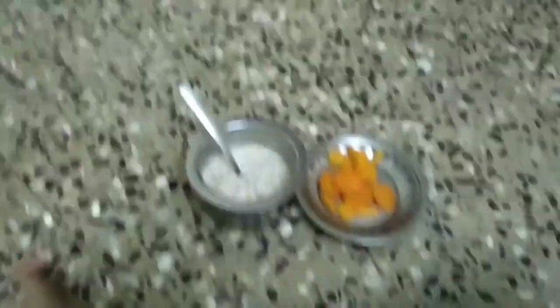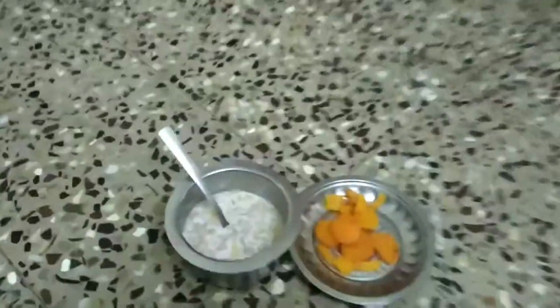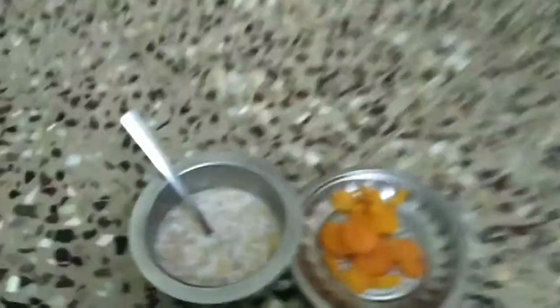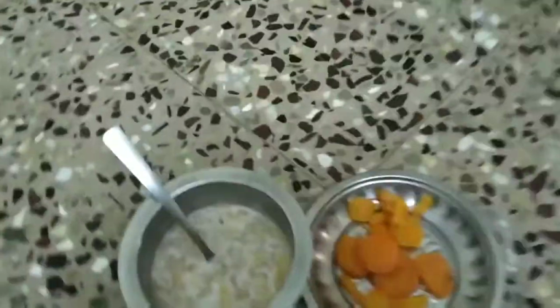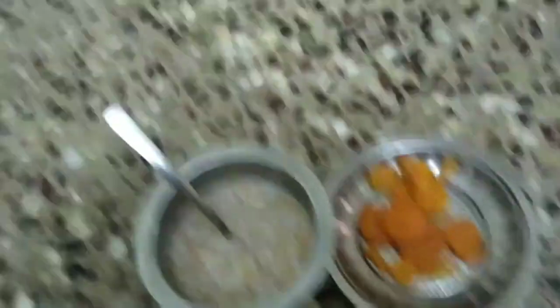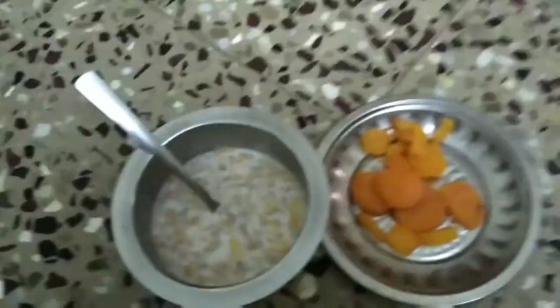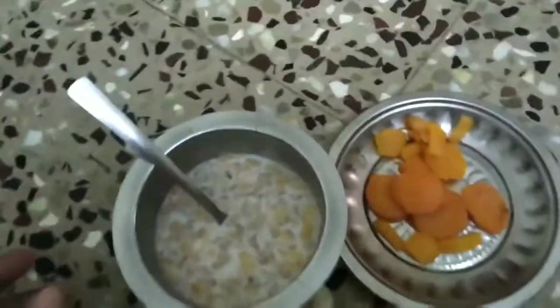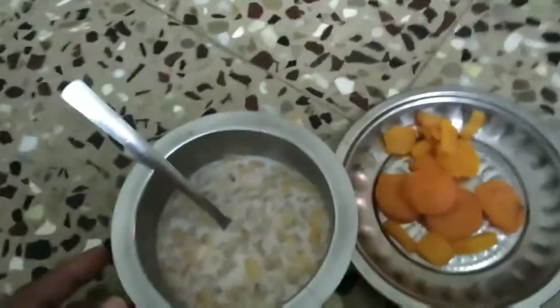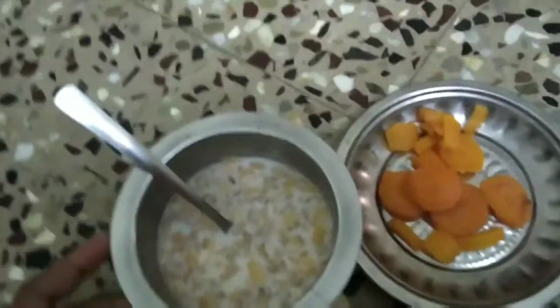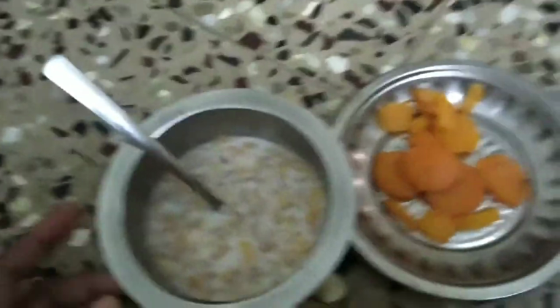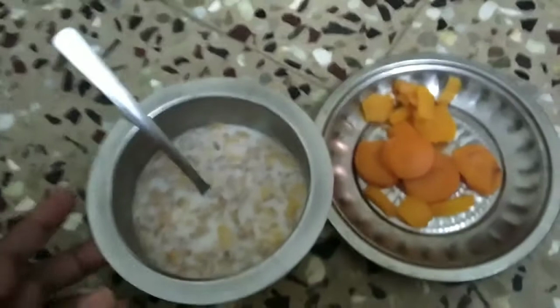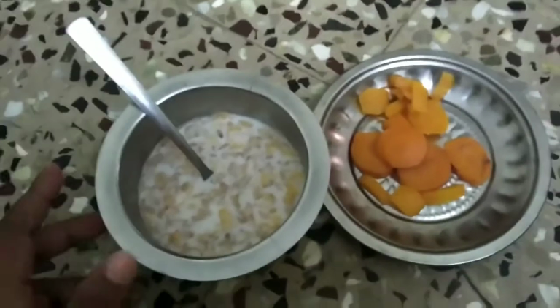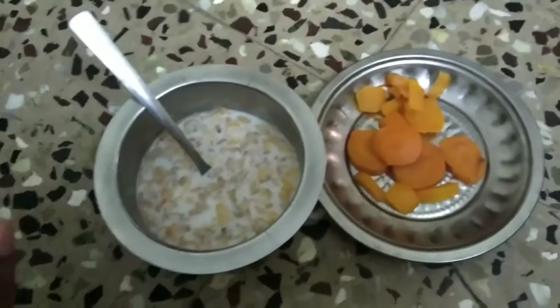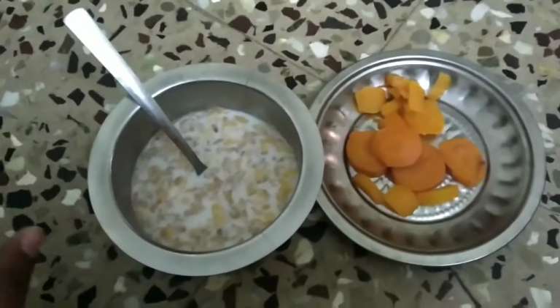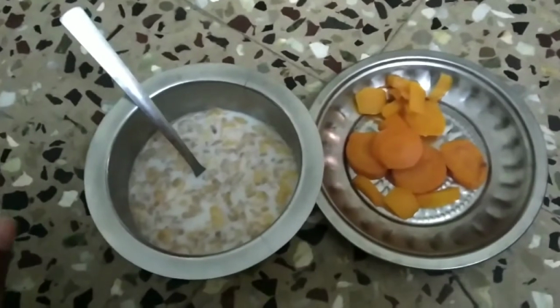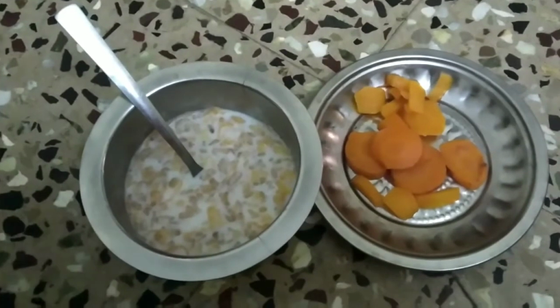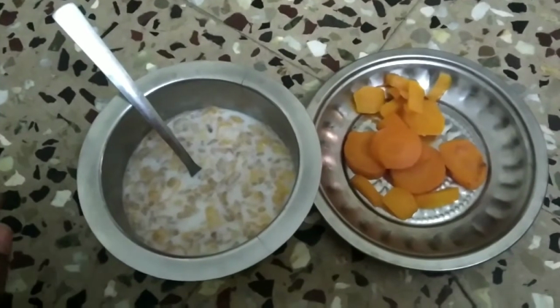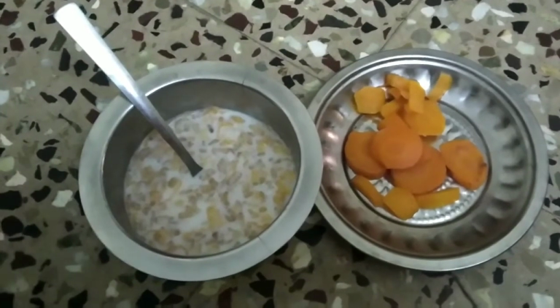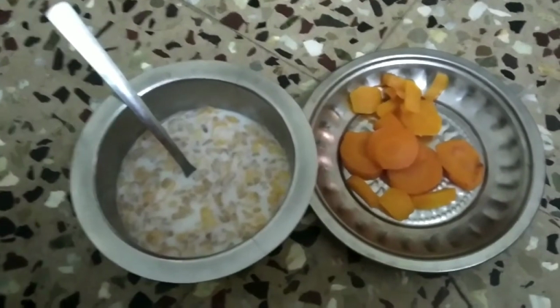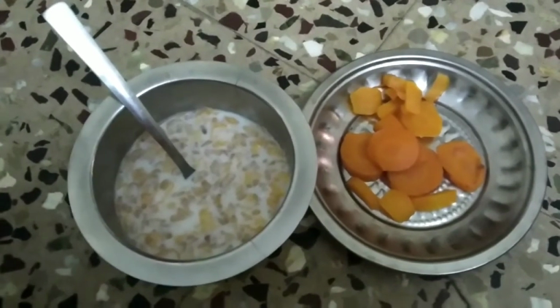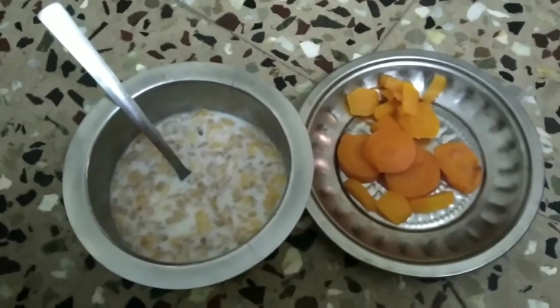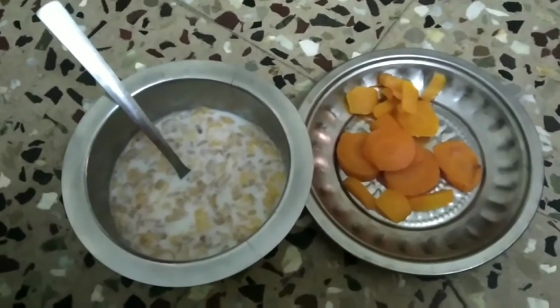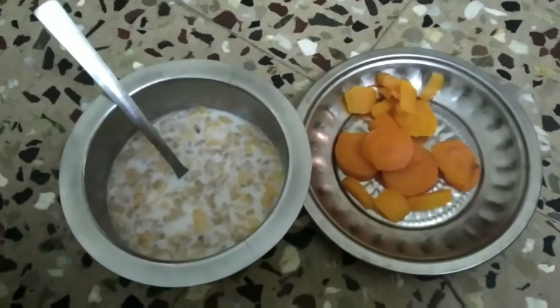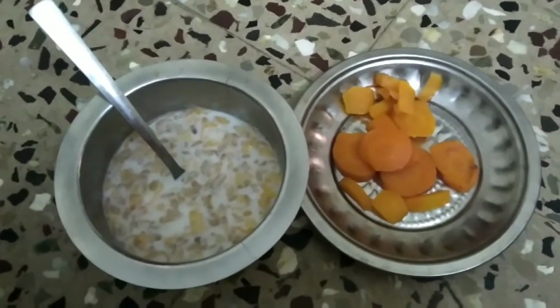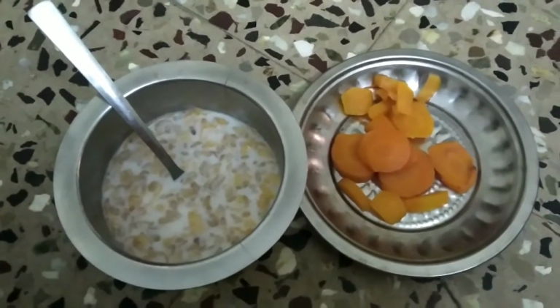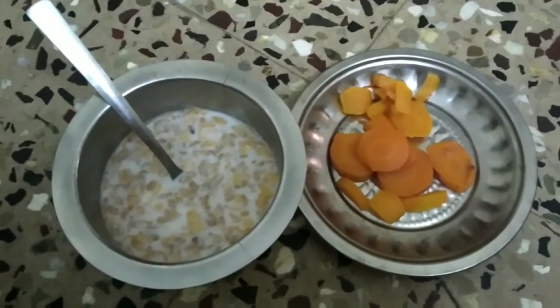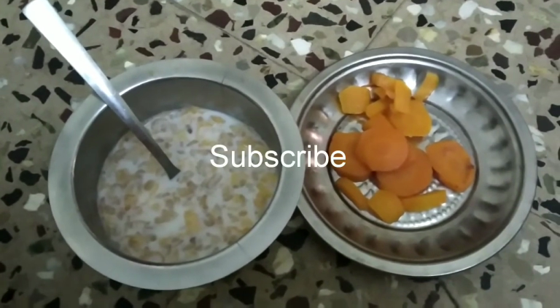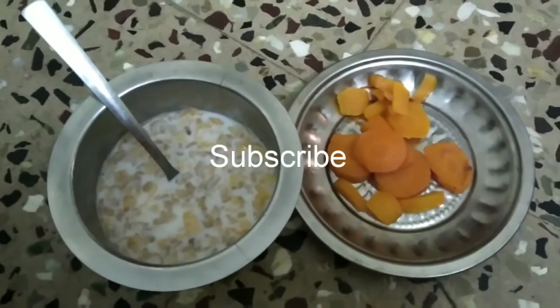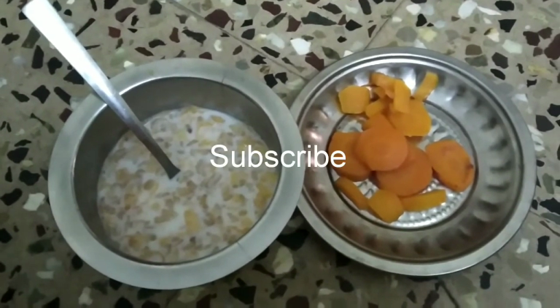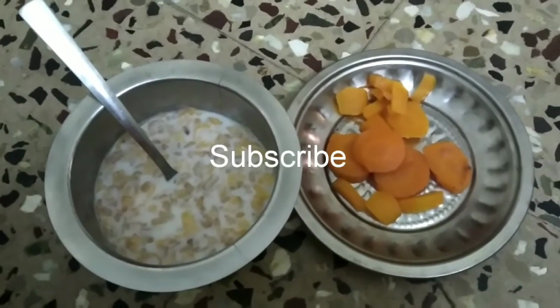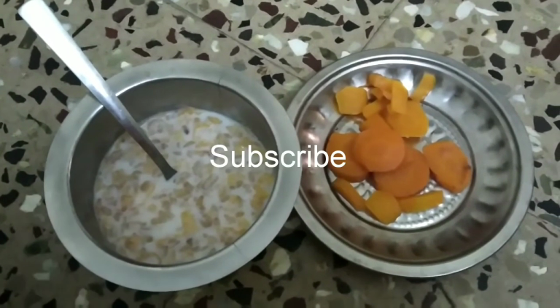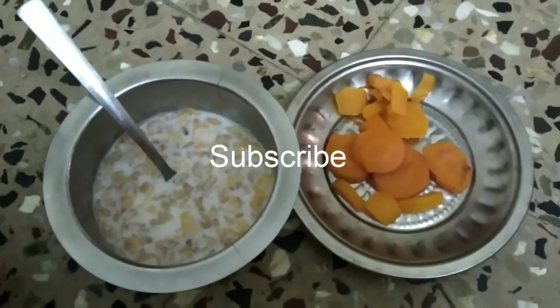If you have a review of this, you can subscribe to our channel. Please click on the bell icon.